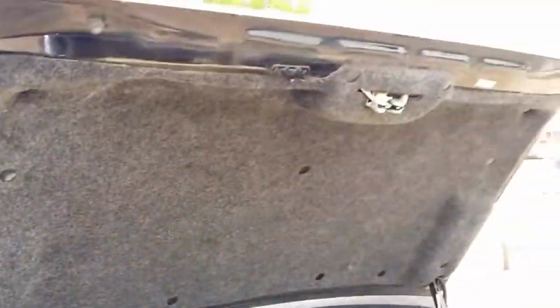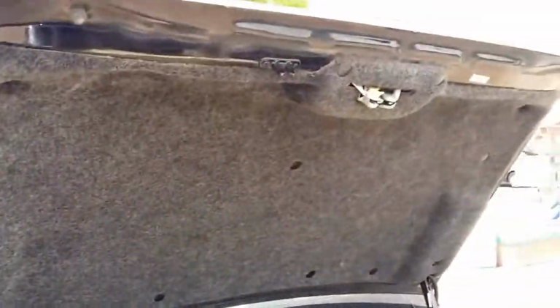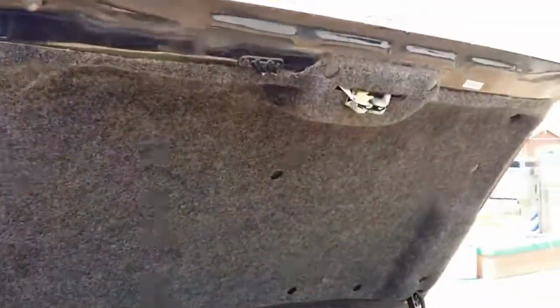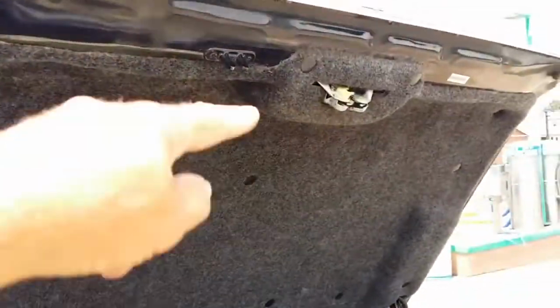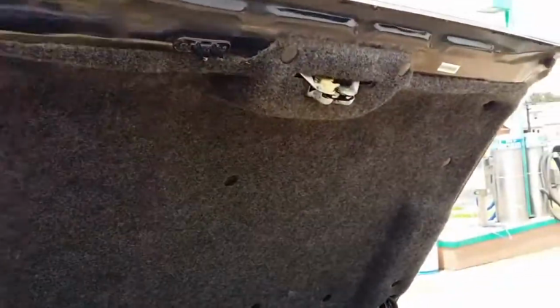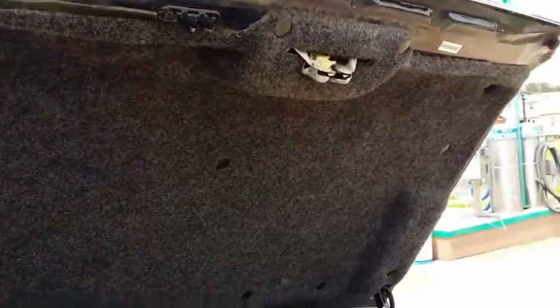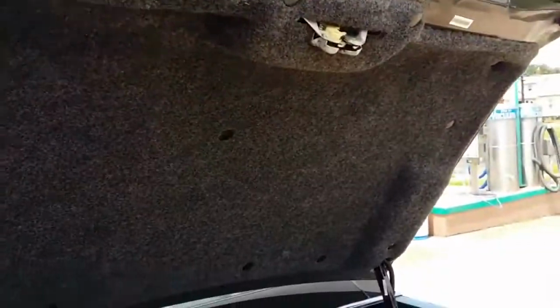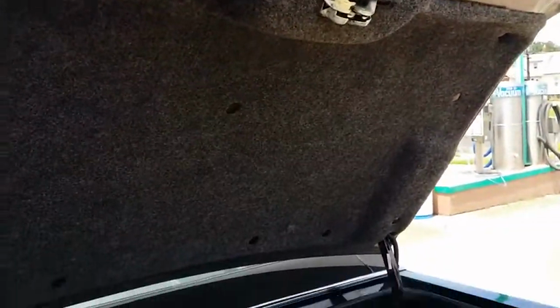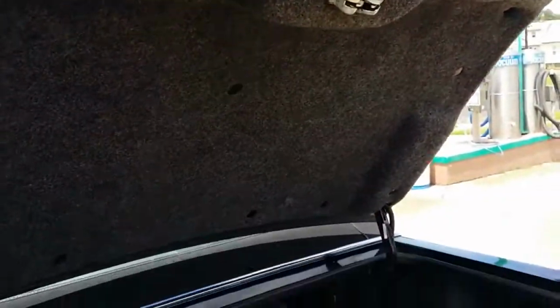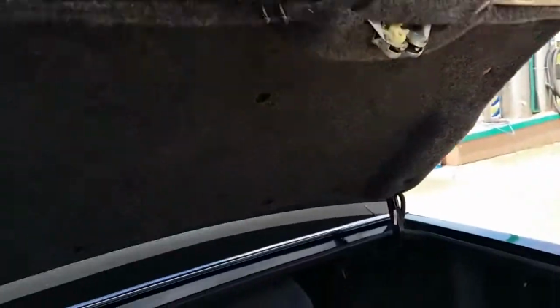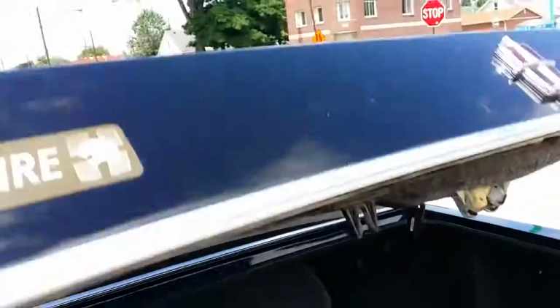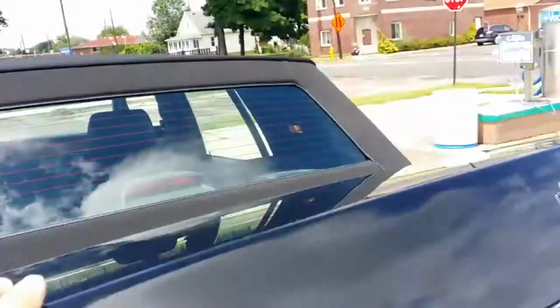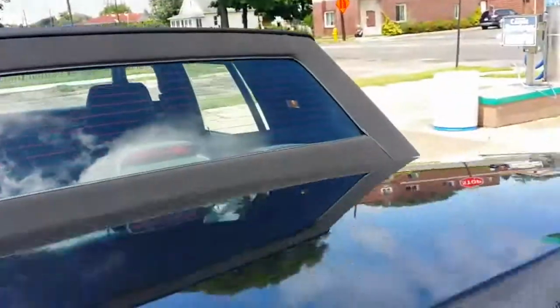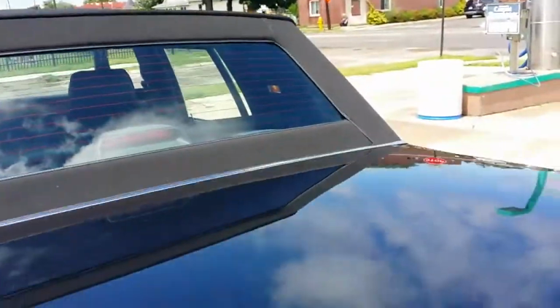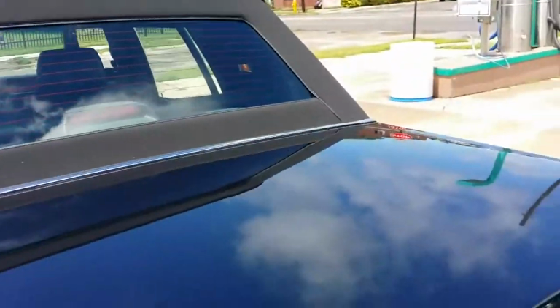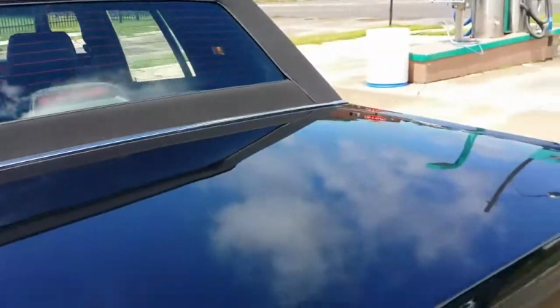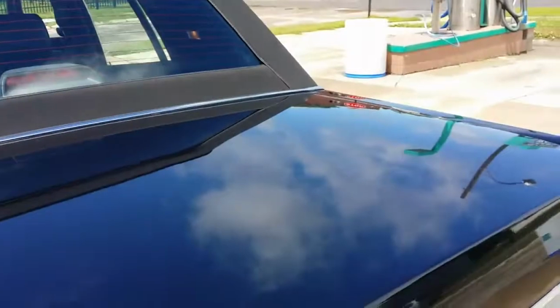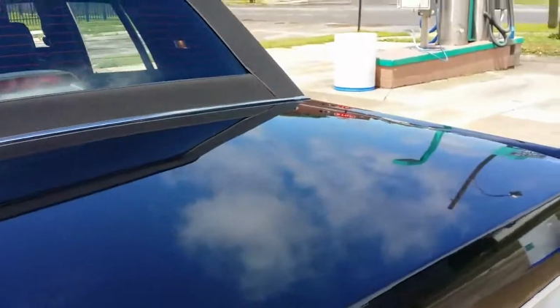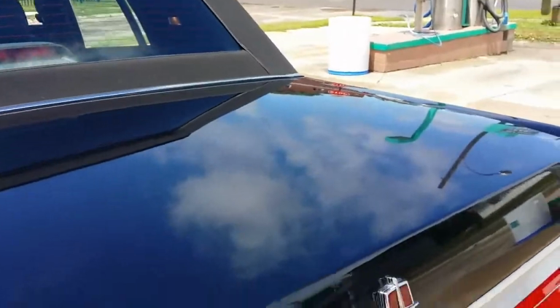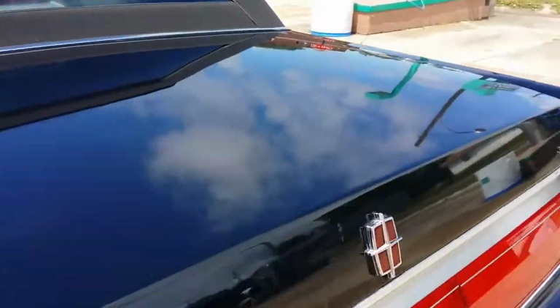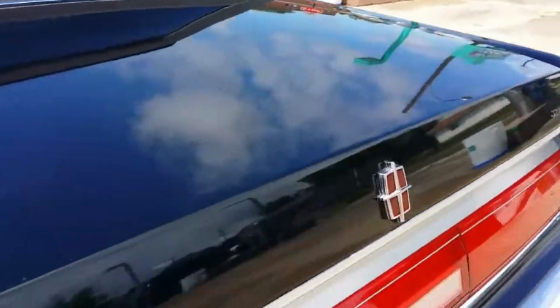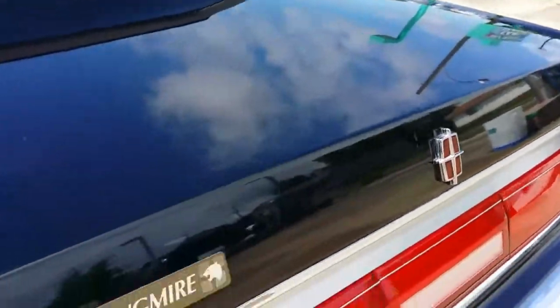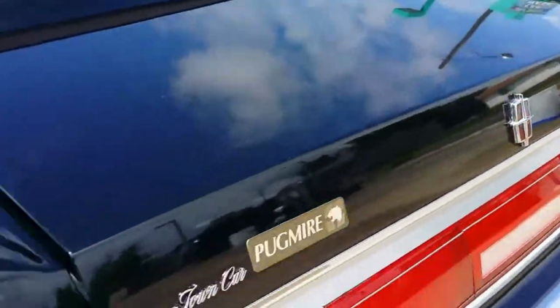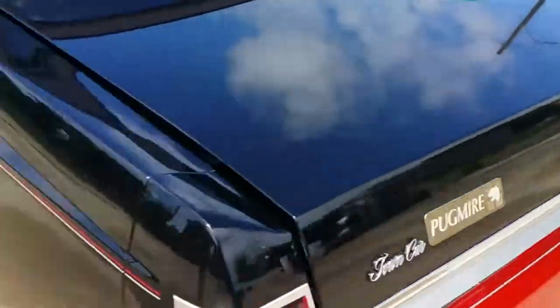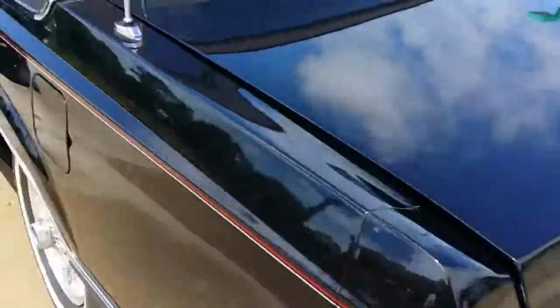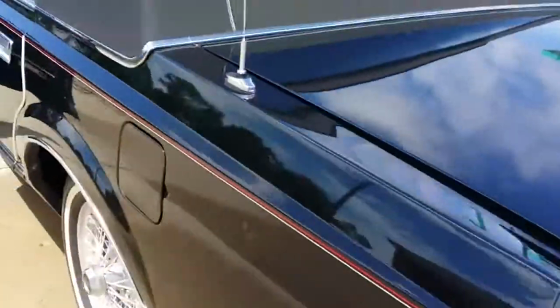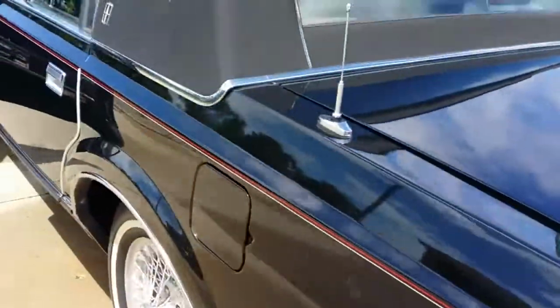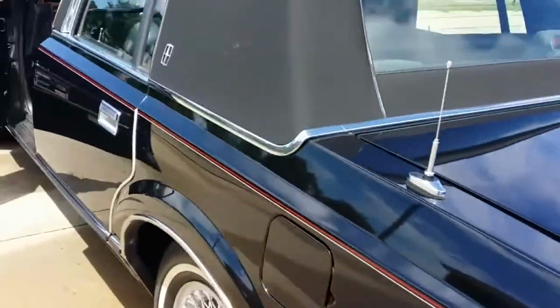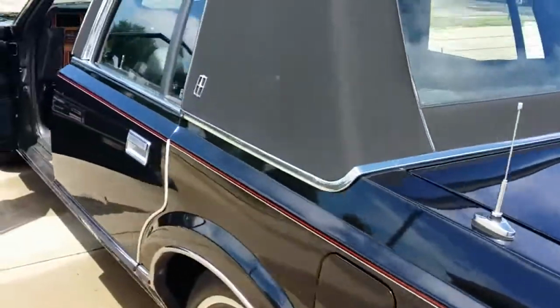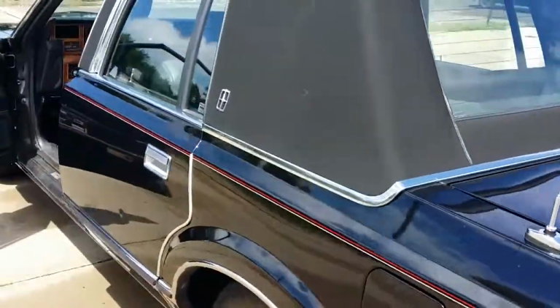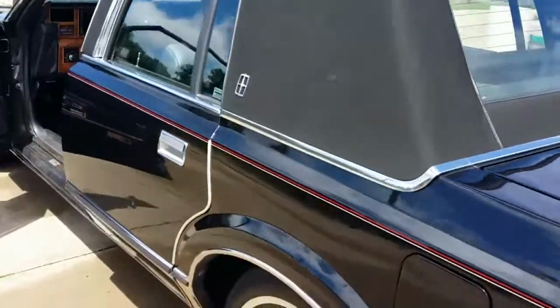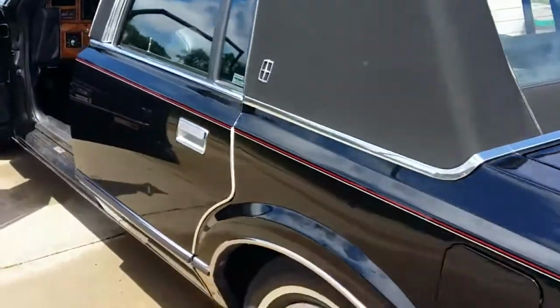The trunk pull-down works, as you will see. Let's take it for a quick ride.